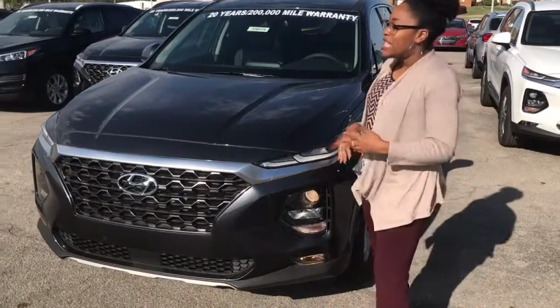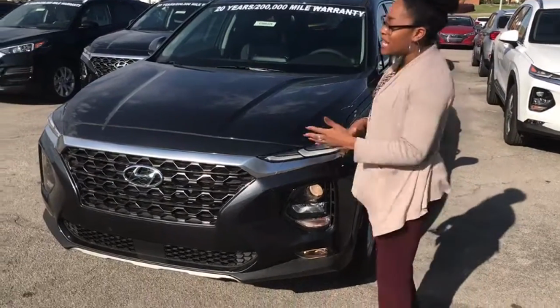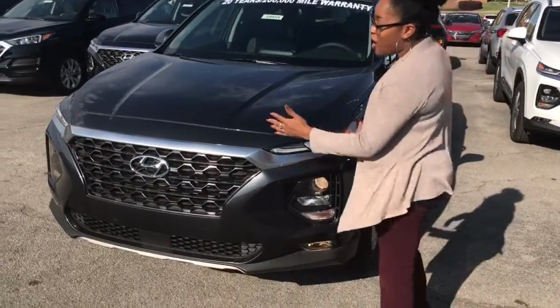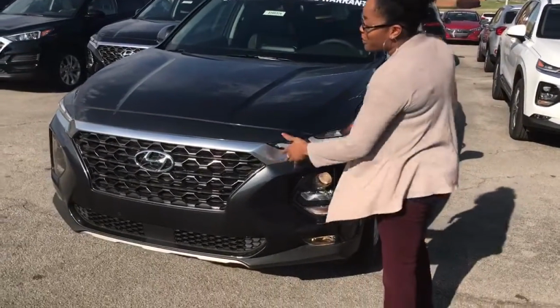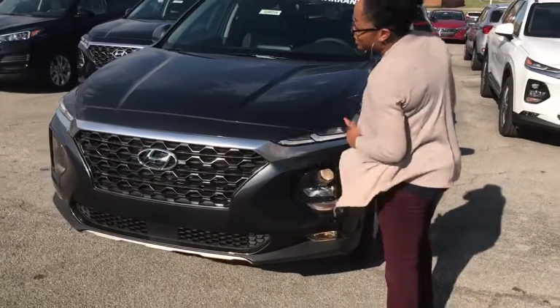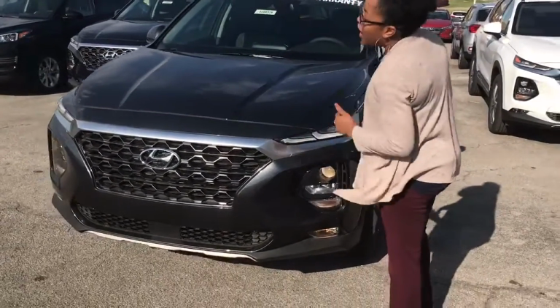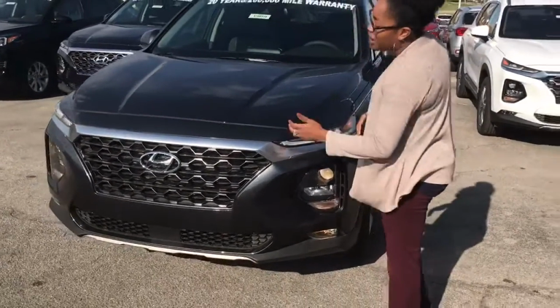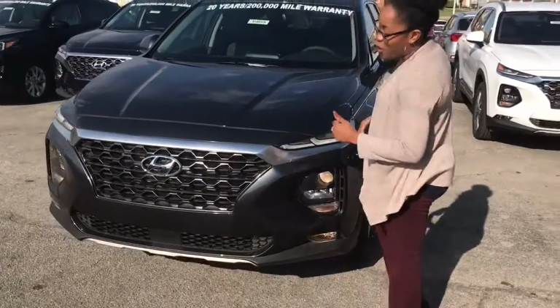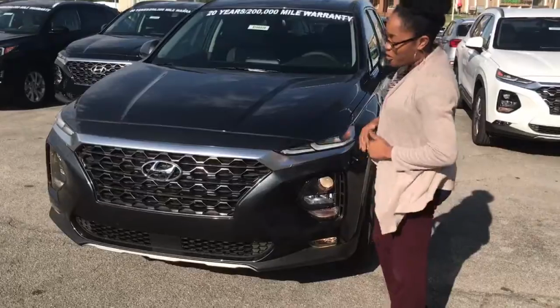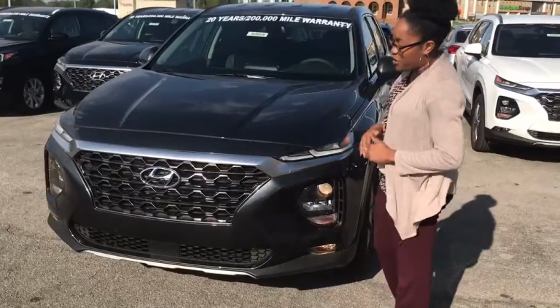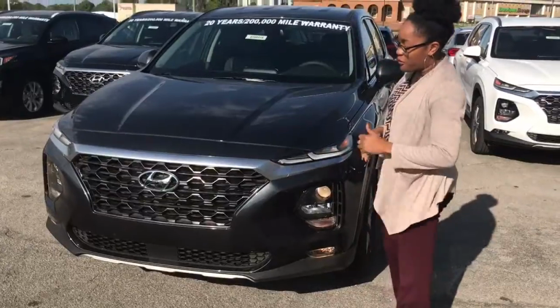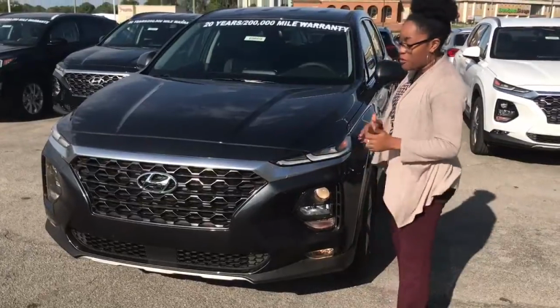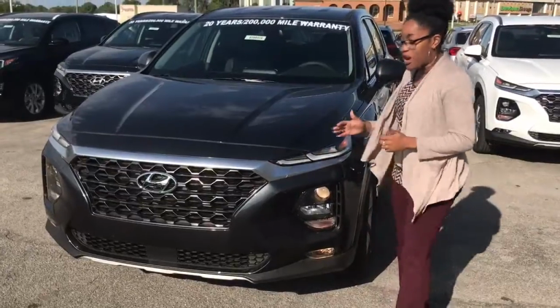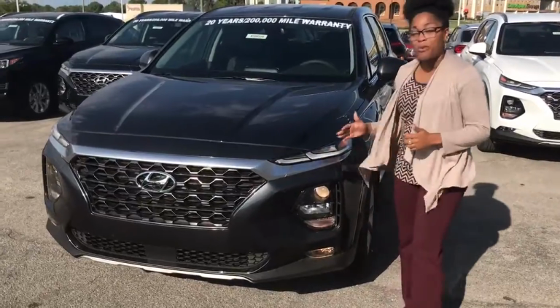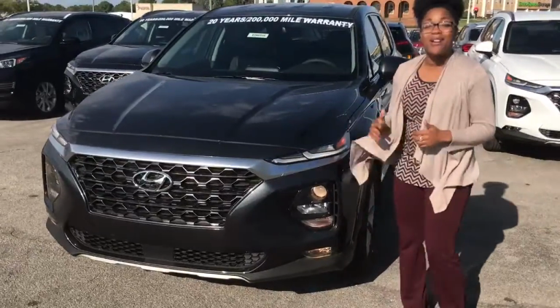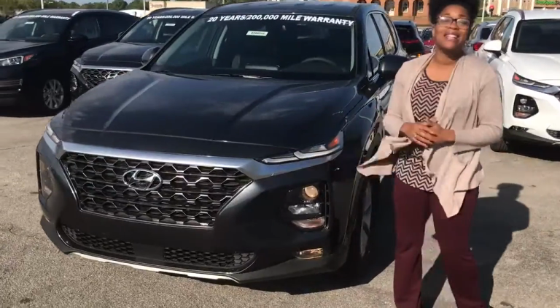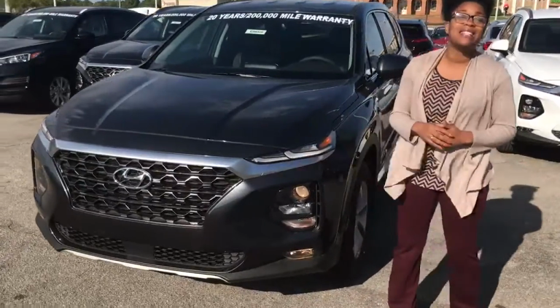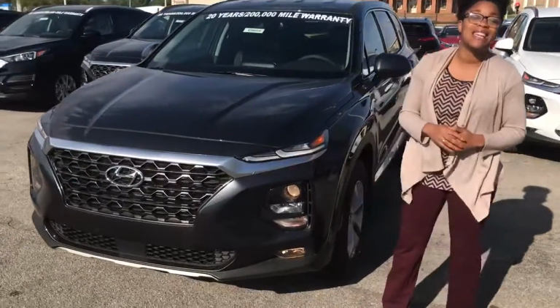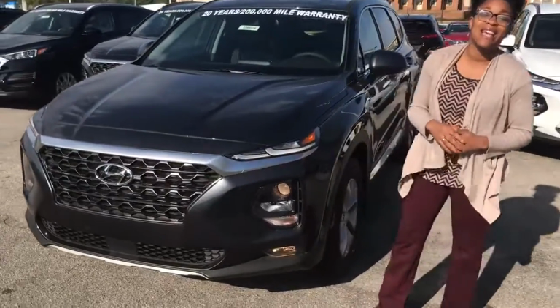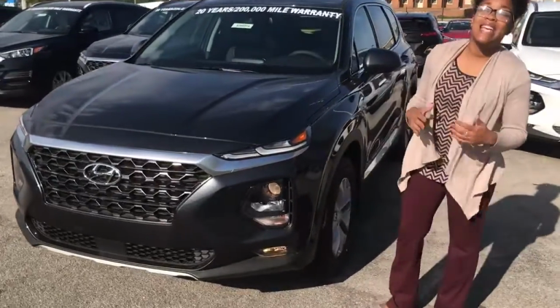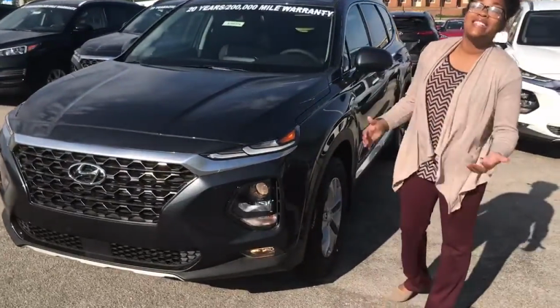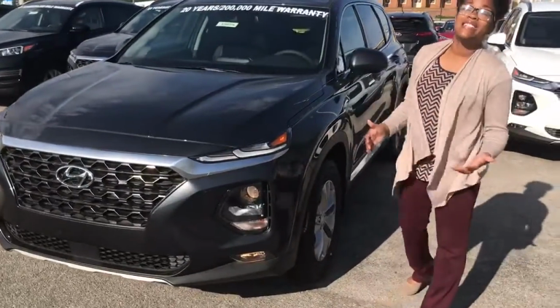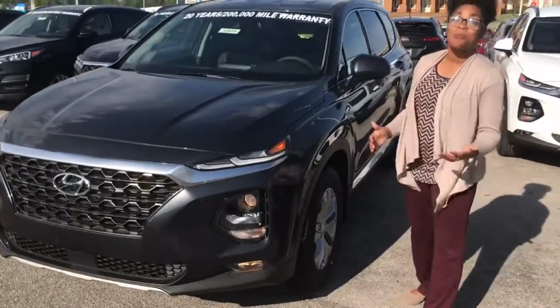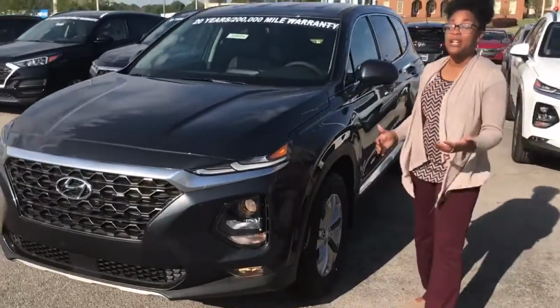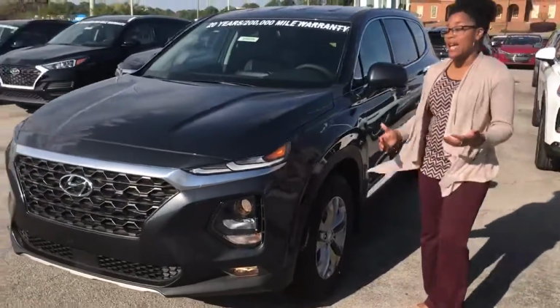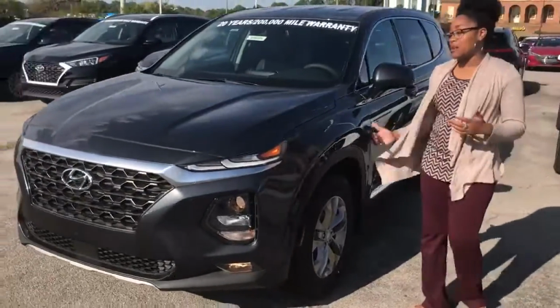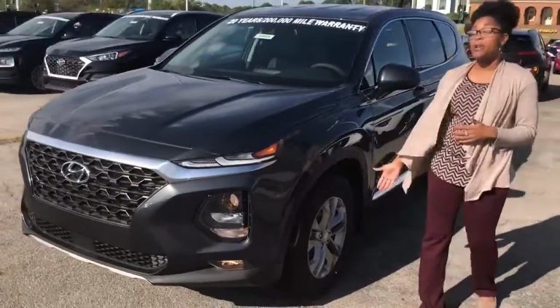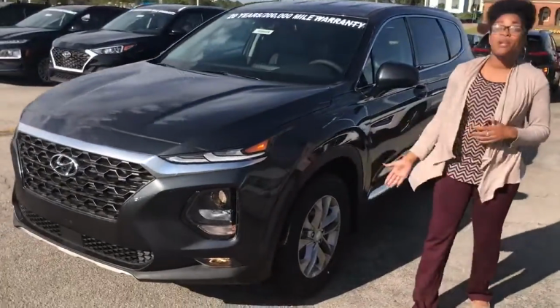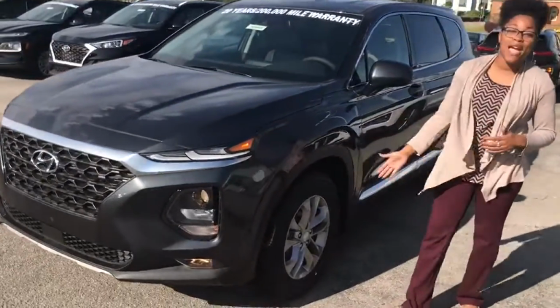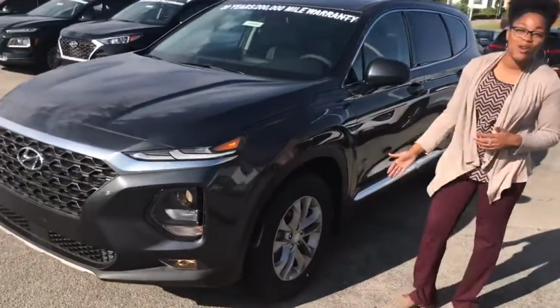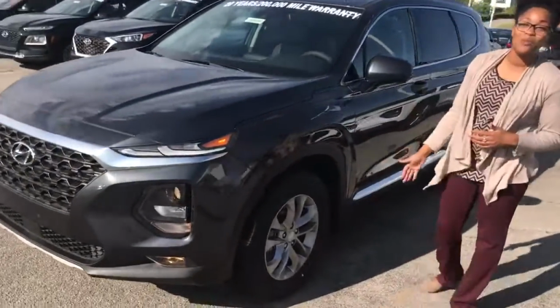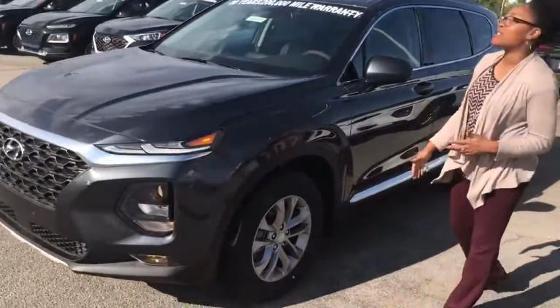This has our amazing honeycomb grille up front with wraparound LED headlights, daytime running lights, and premium alloy wheels.